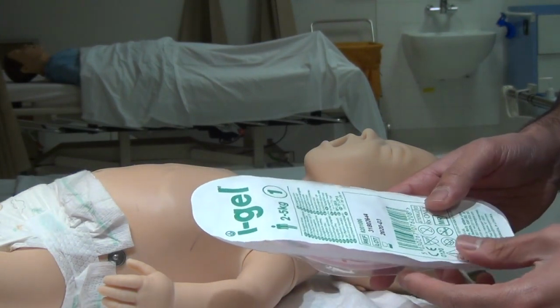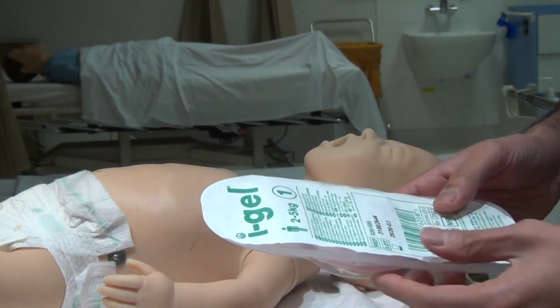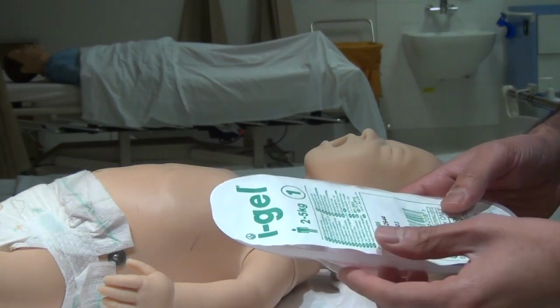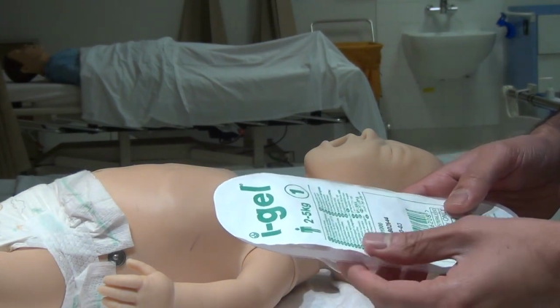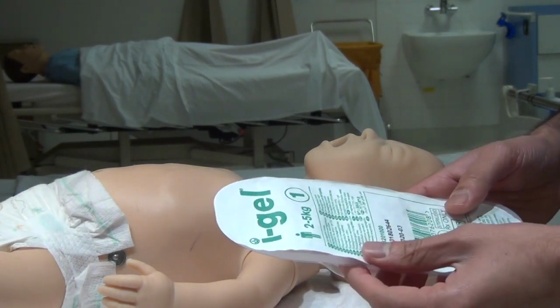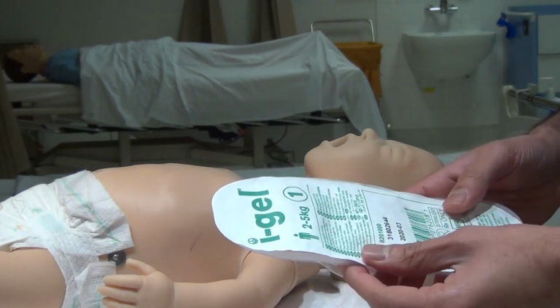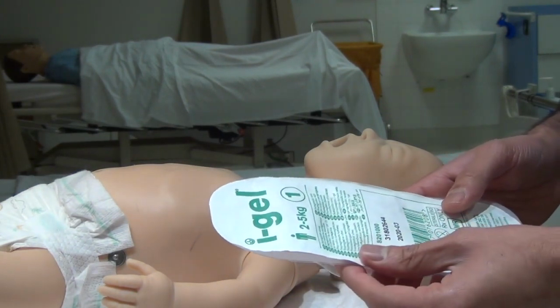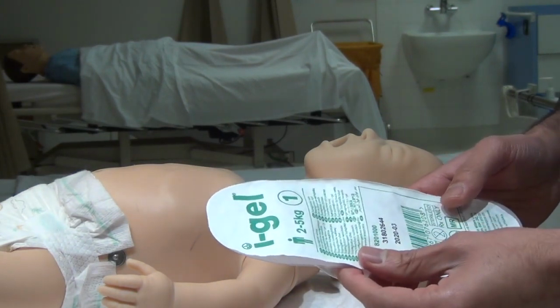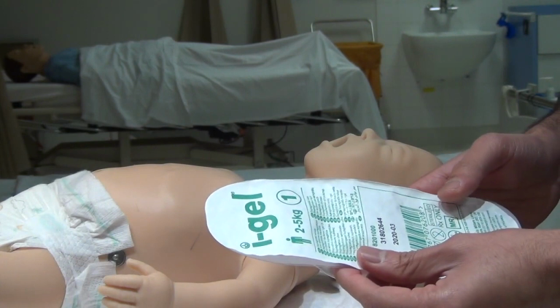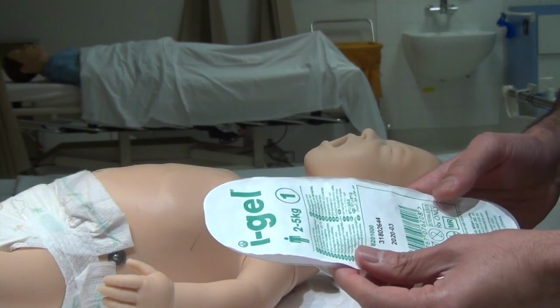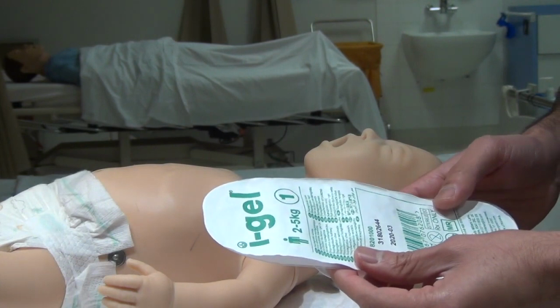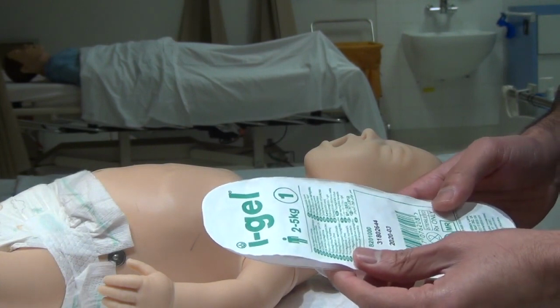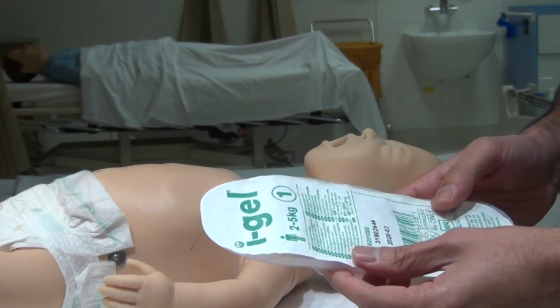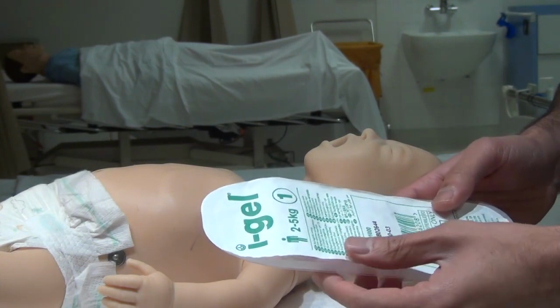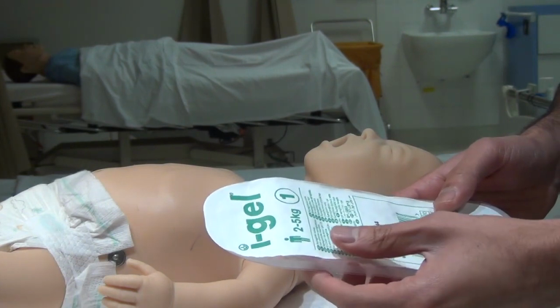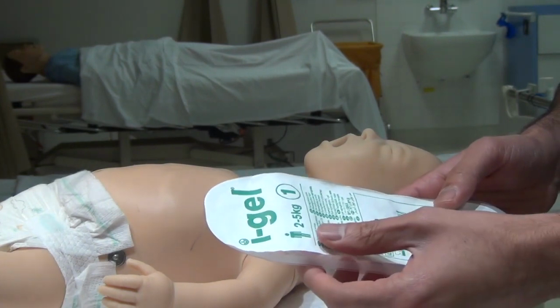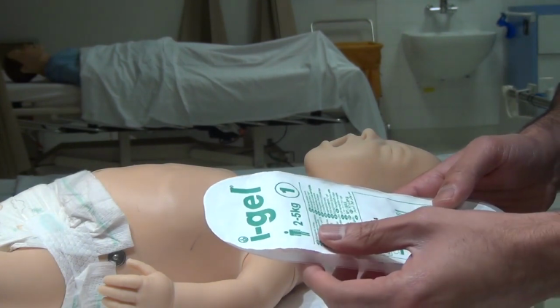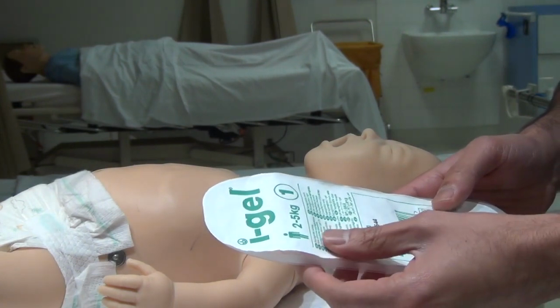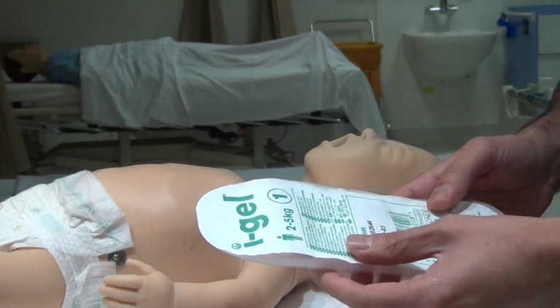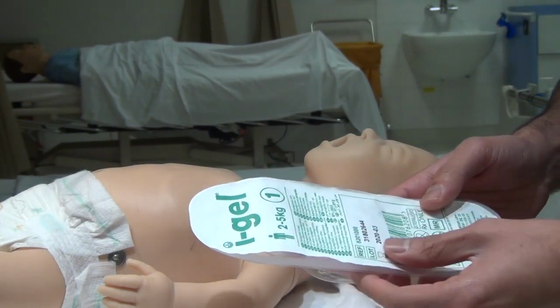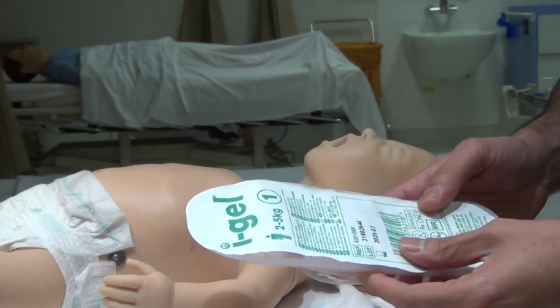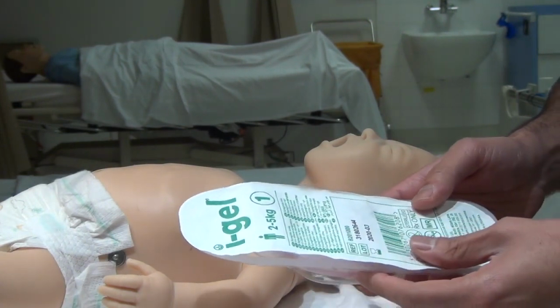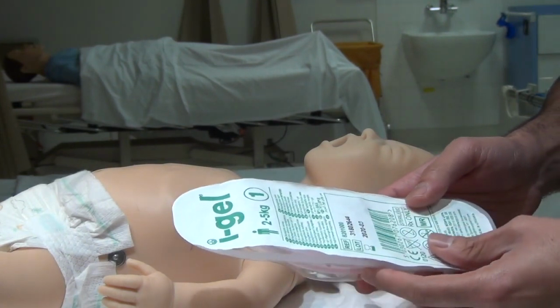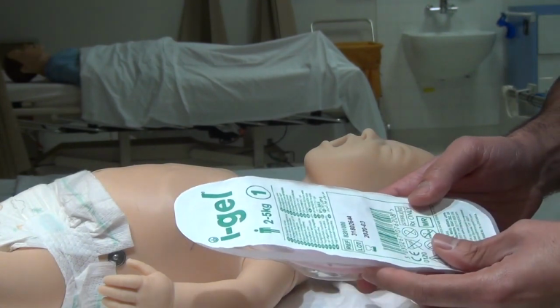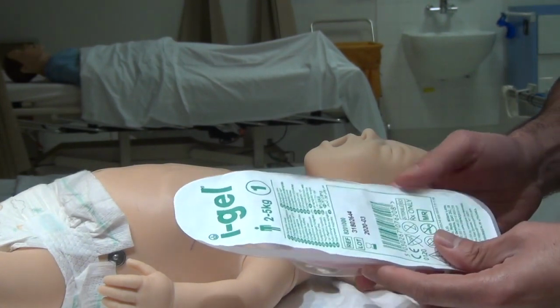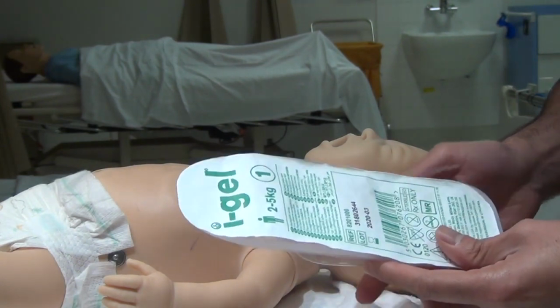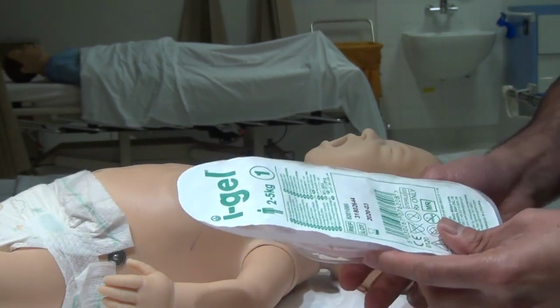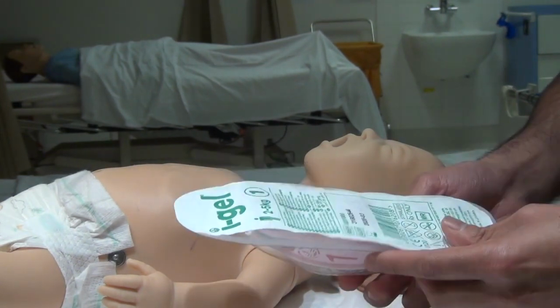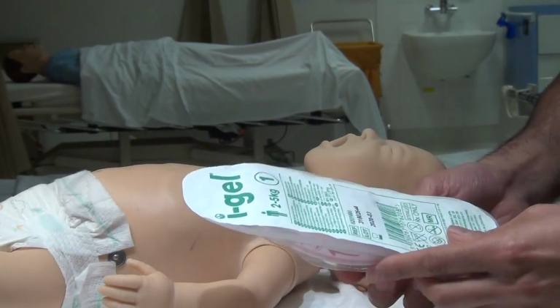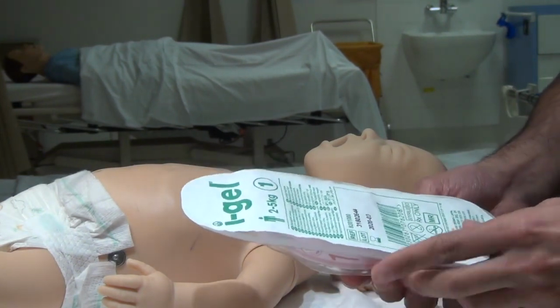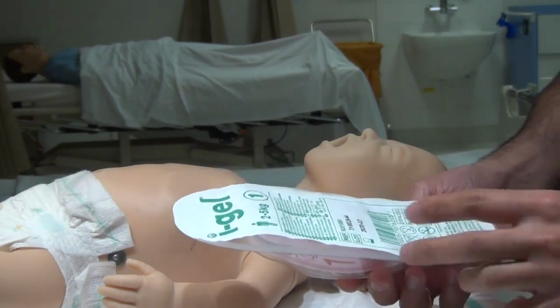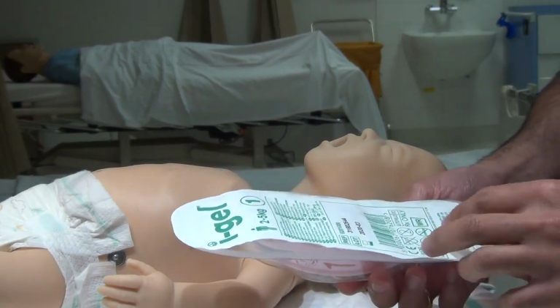We are going to demonstrate the use of iGel size 1, which is used in neonates weighing 2-5kg.